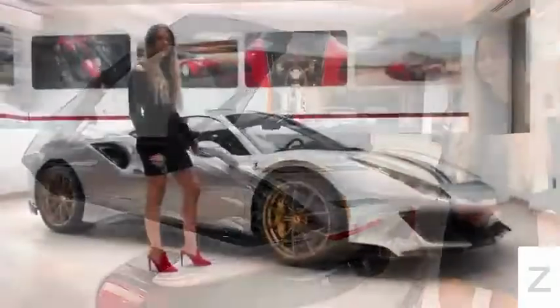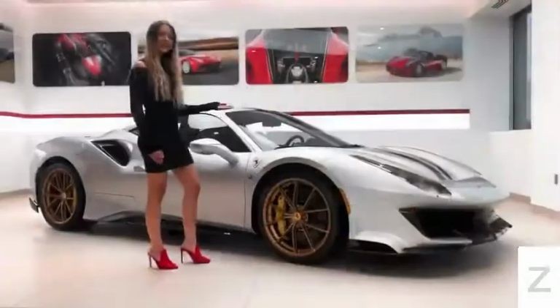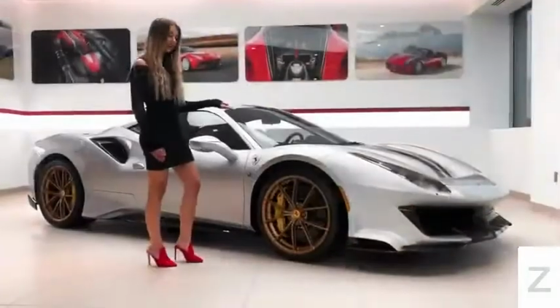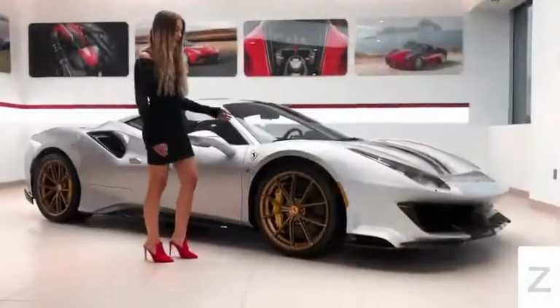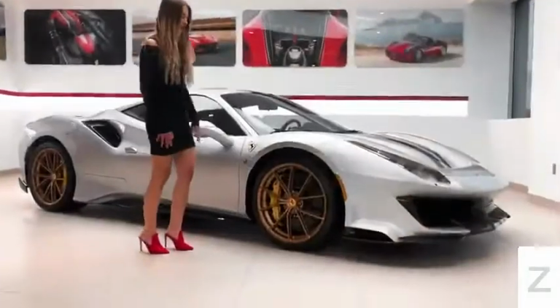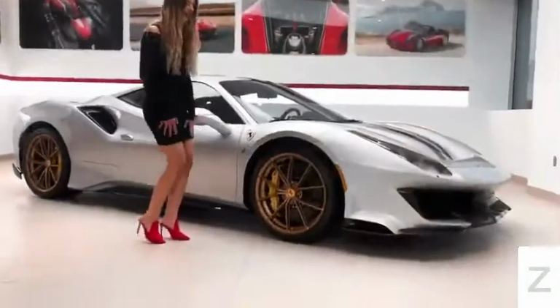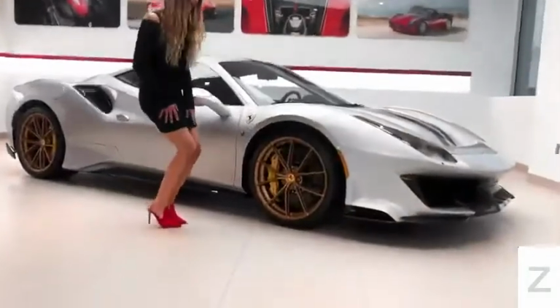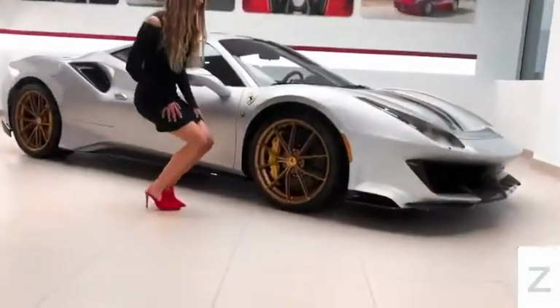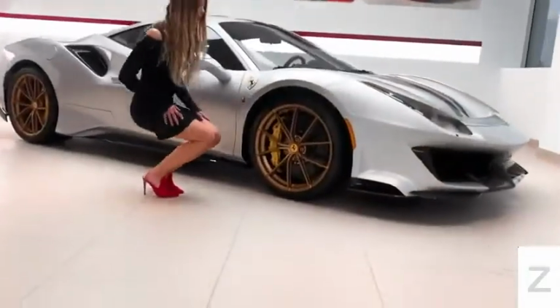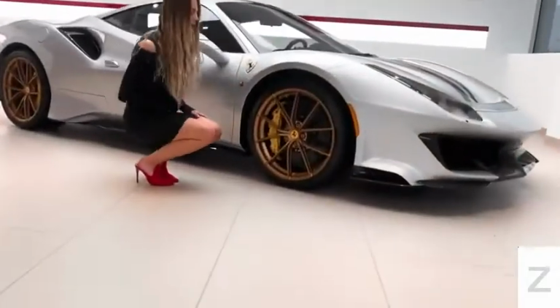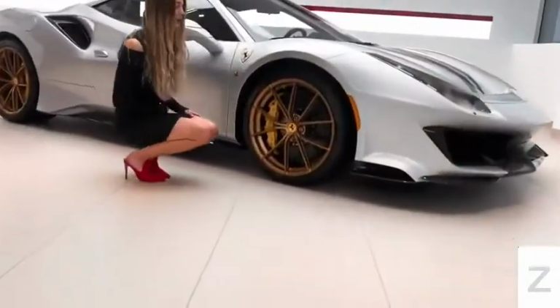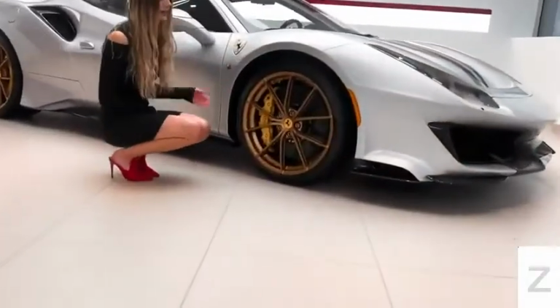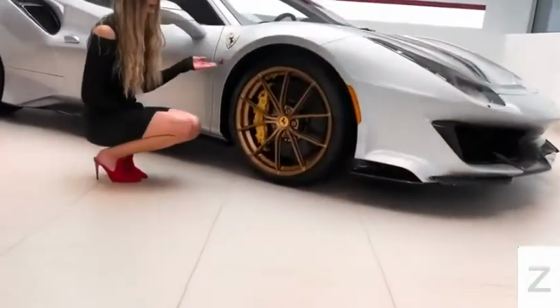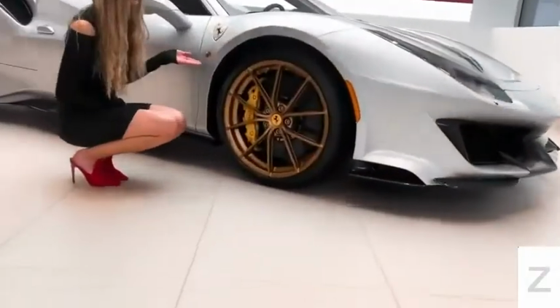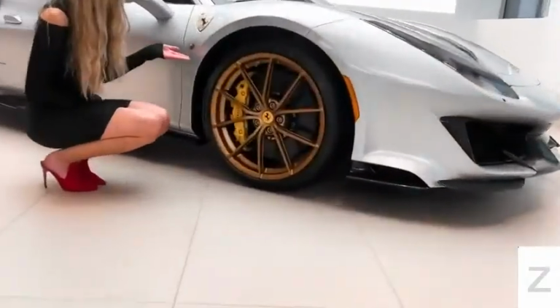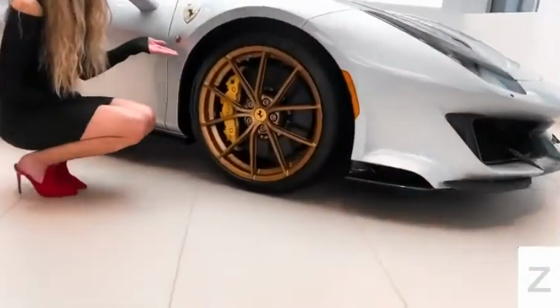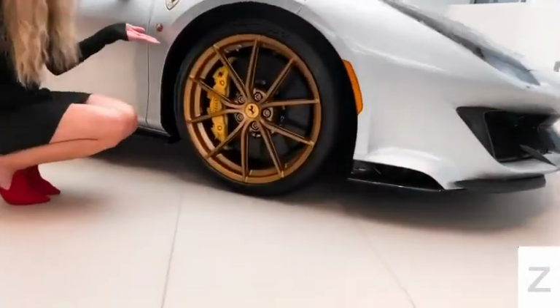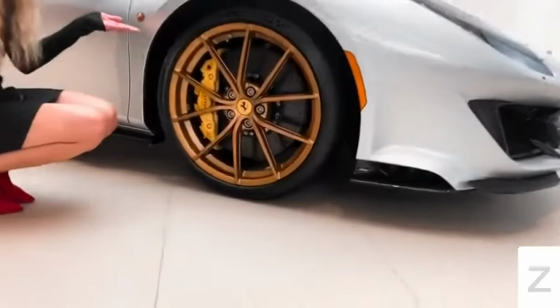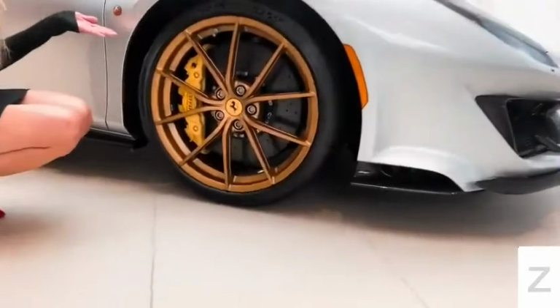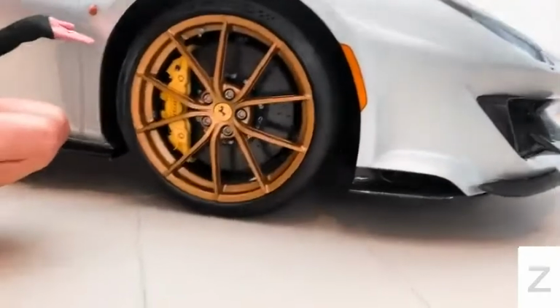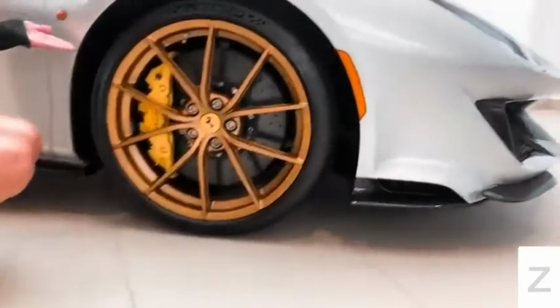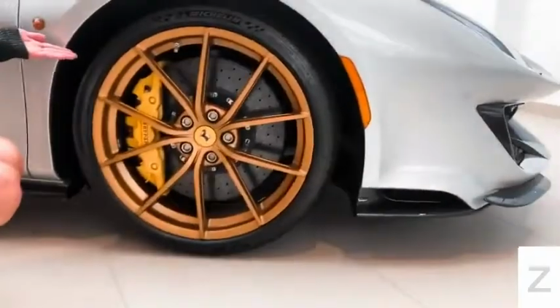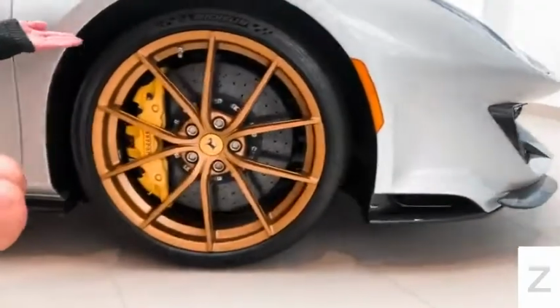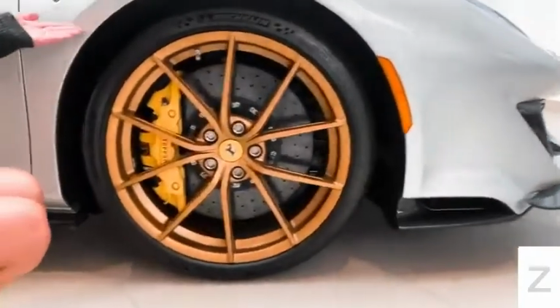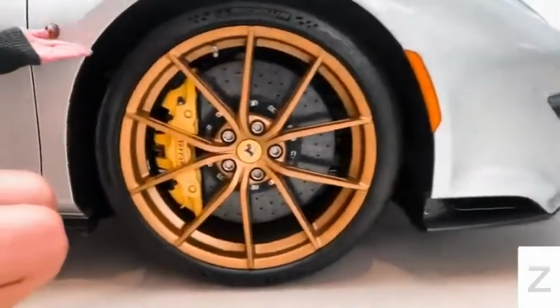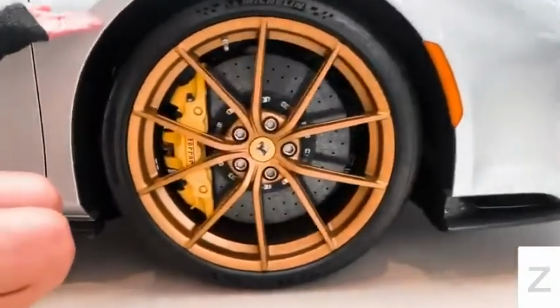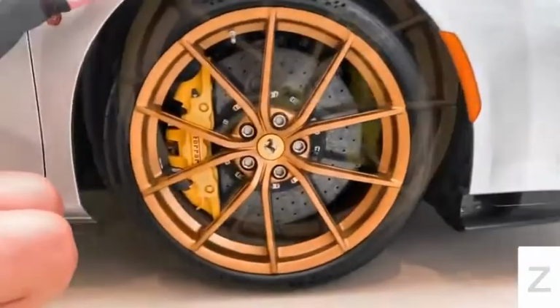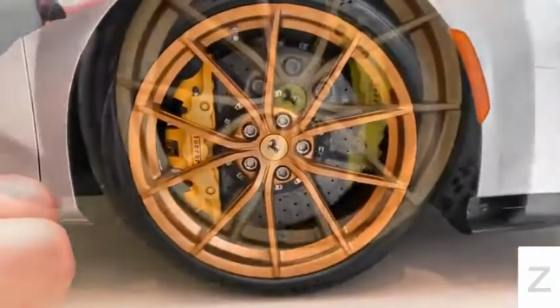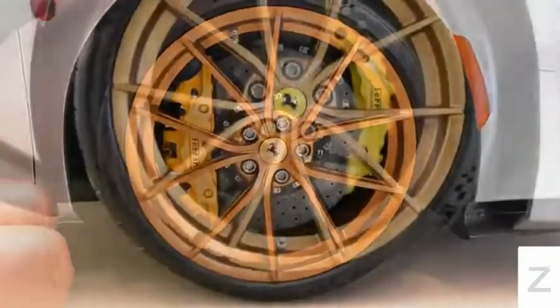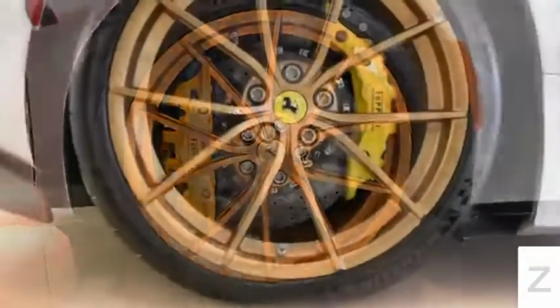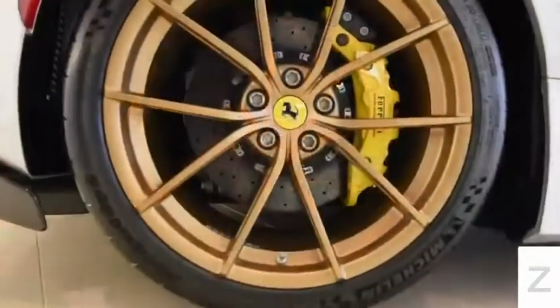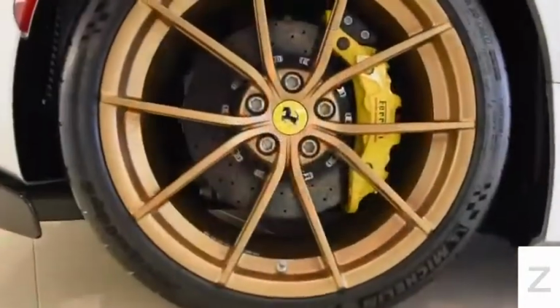Taking a look around the side, you will notice that this Pista comes with these beautiful 20-inch diamond forged matte gold rims.